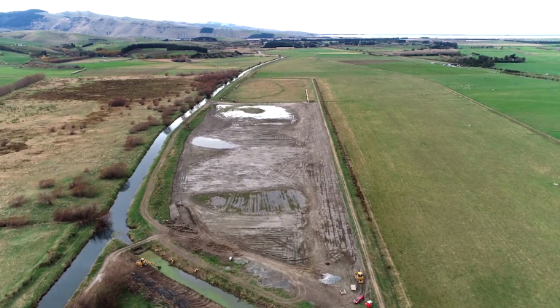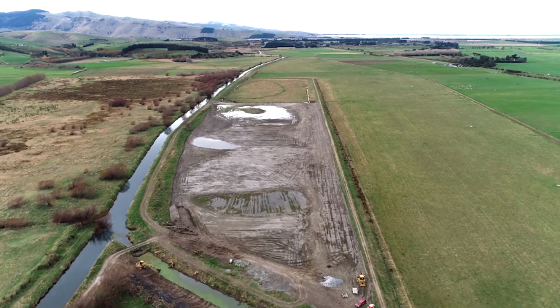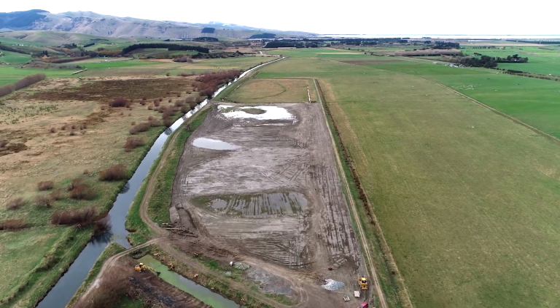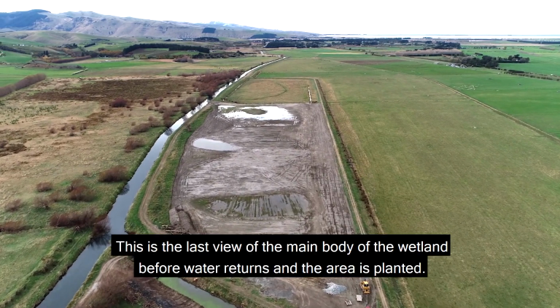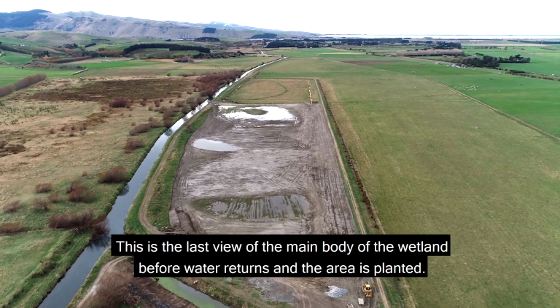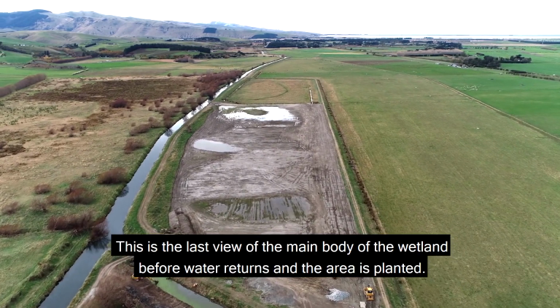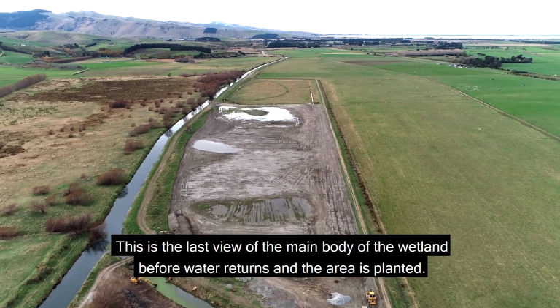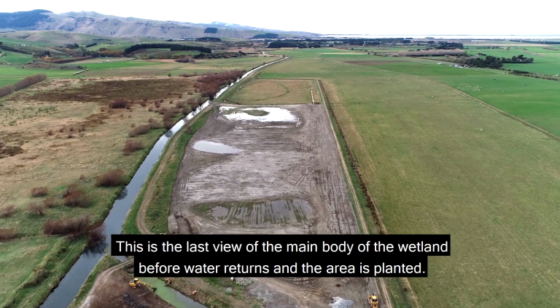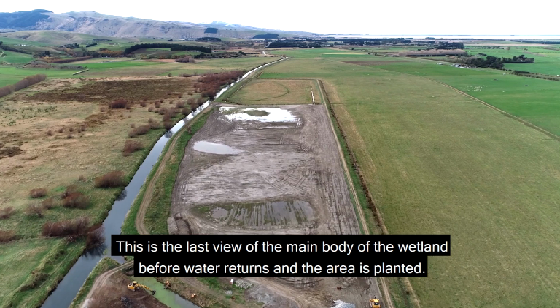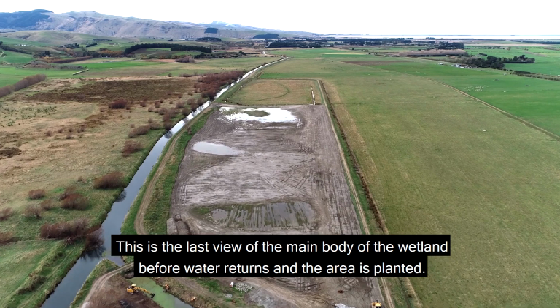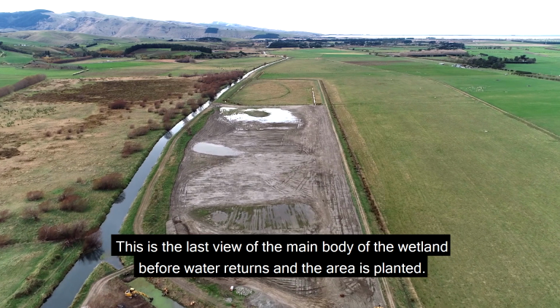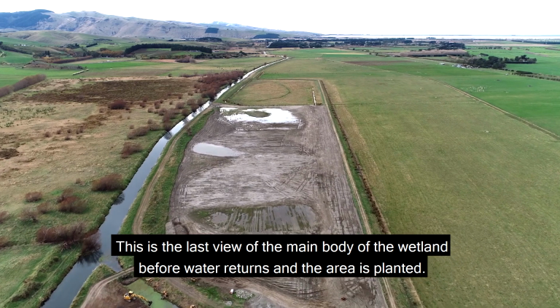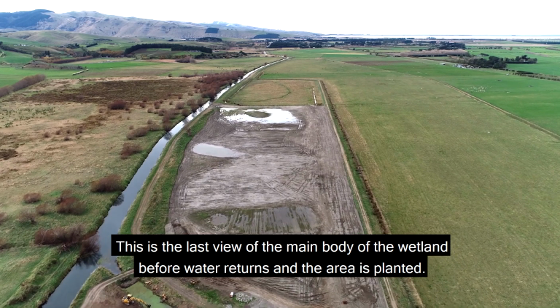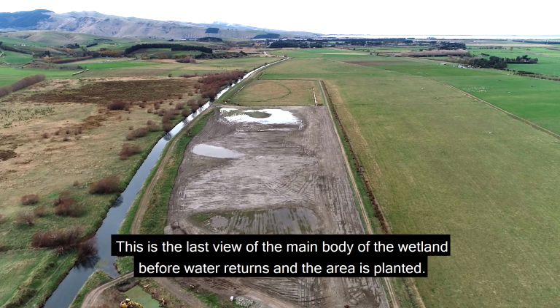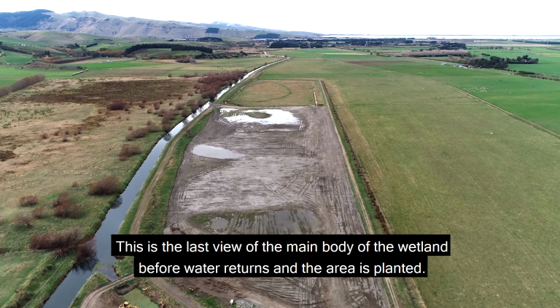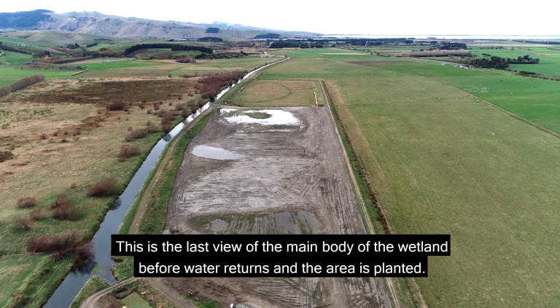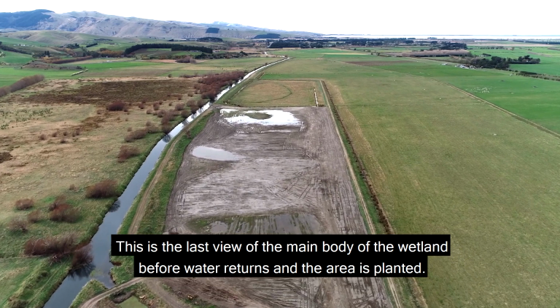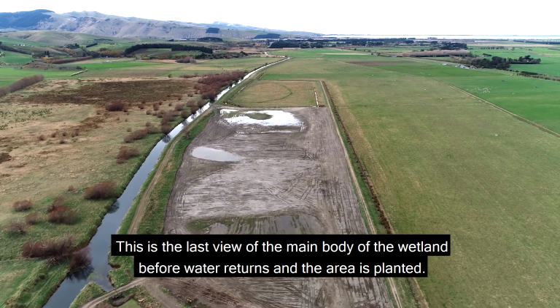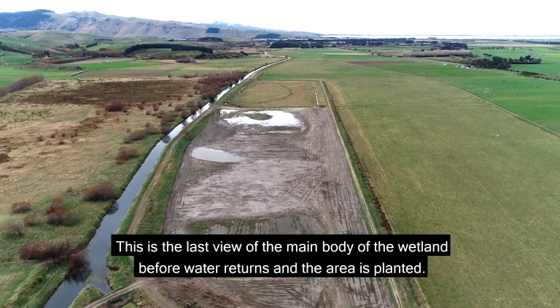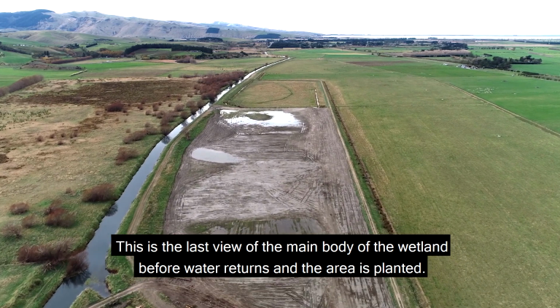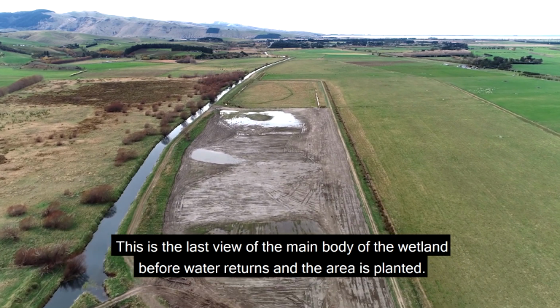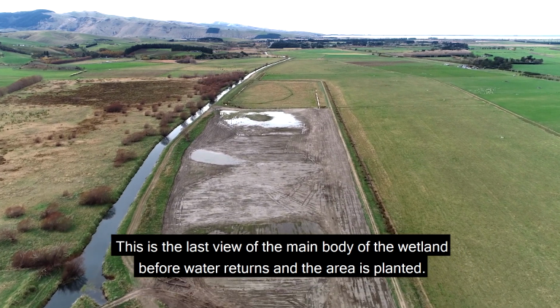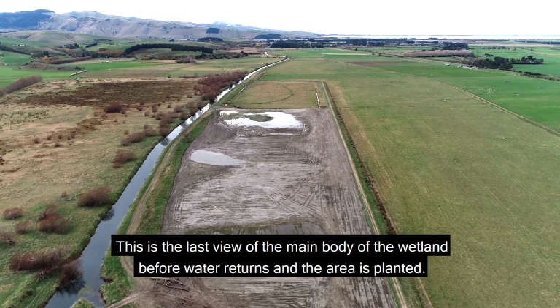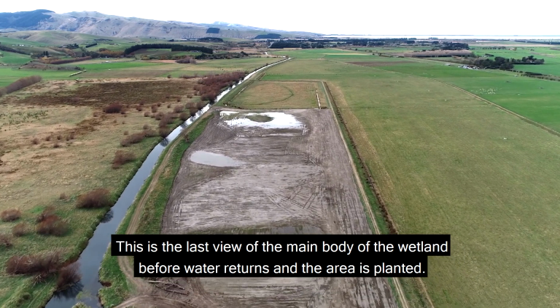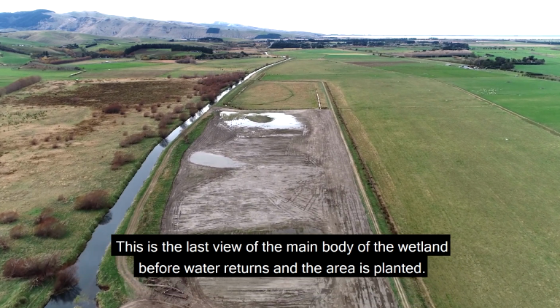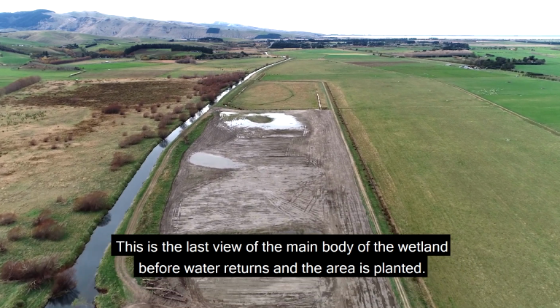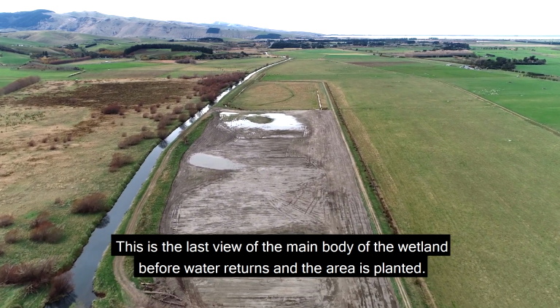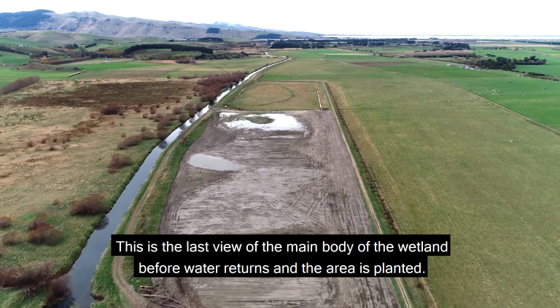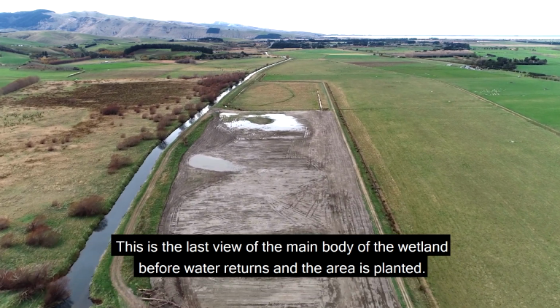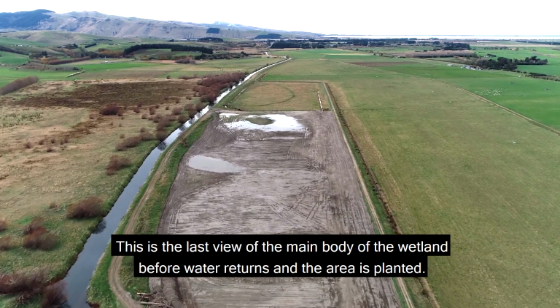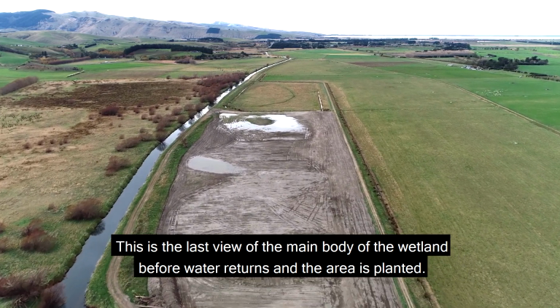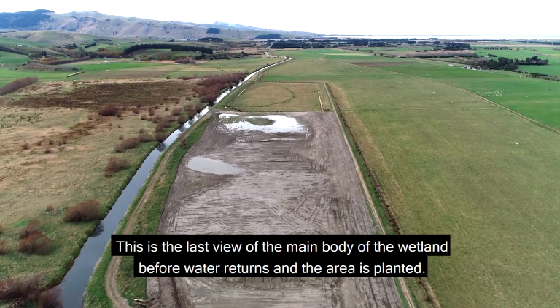This is the last view of the main body of the wetland before water returns and the area is planted.